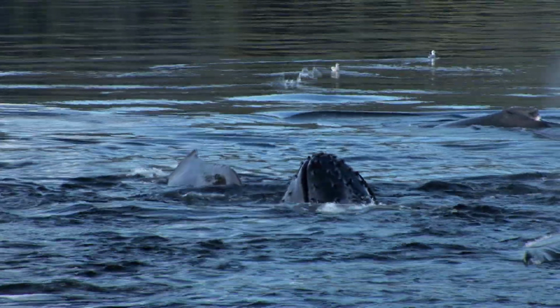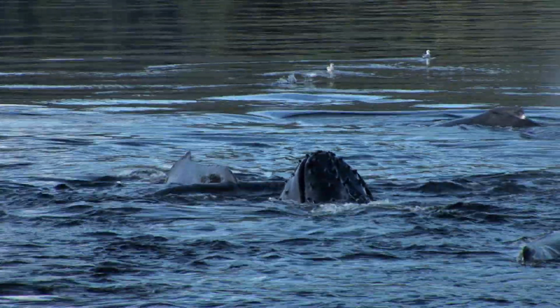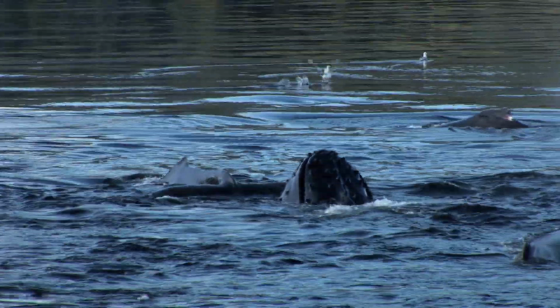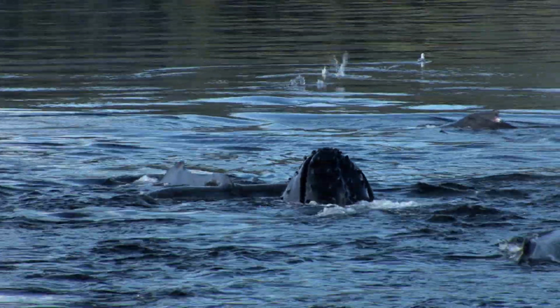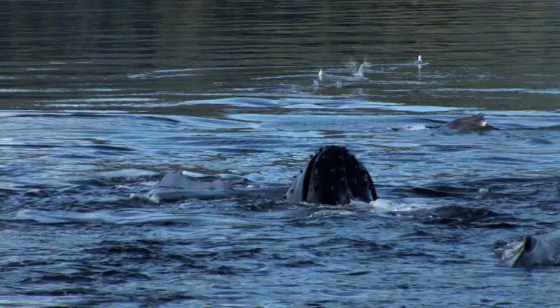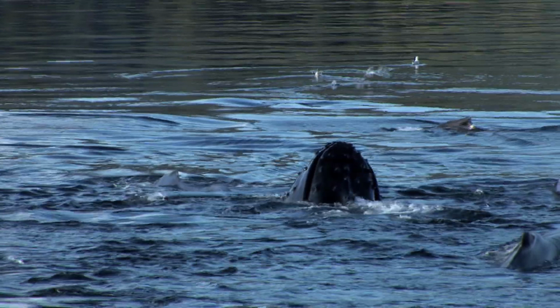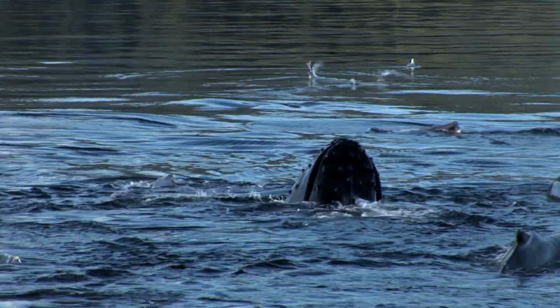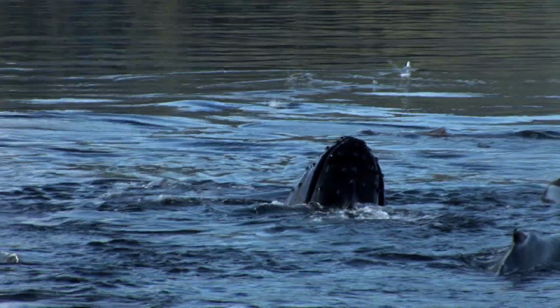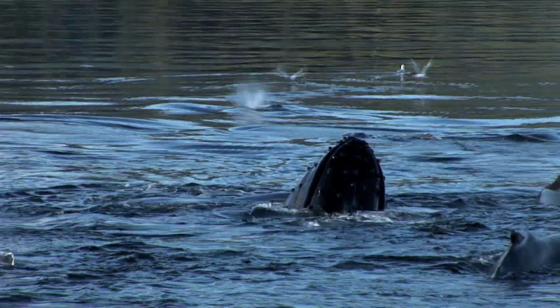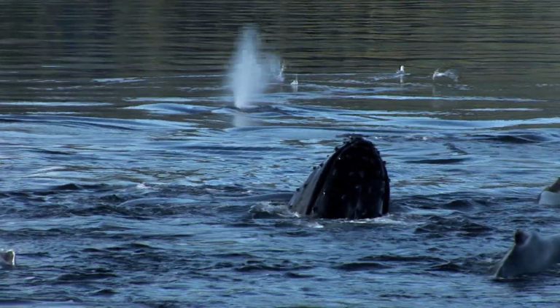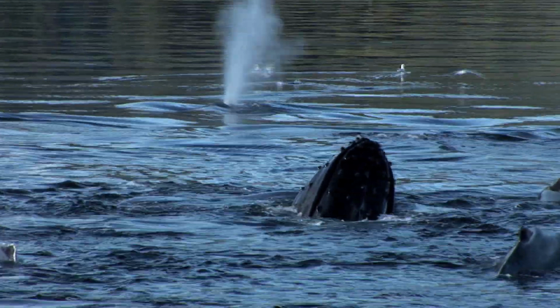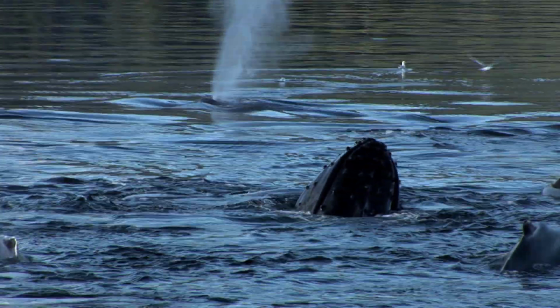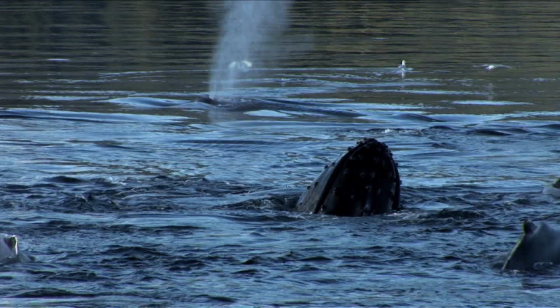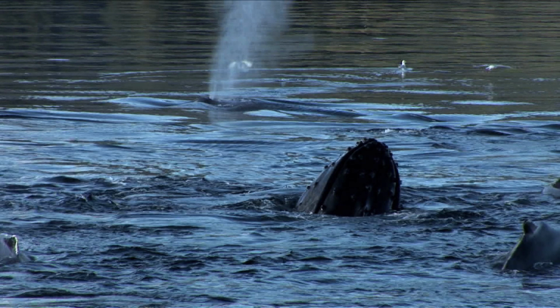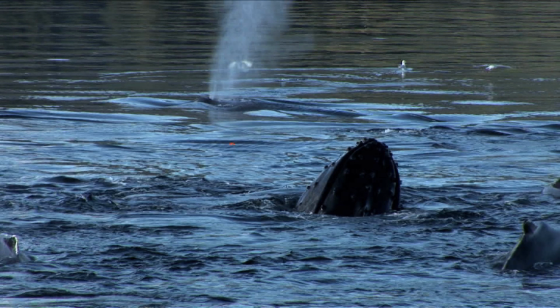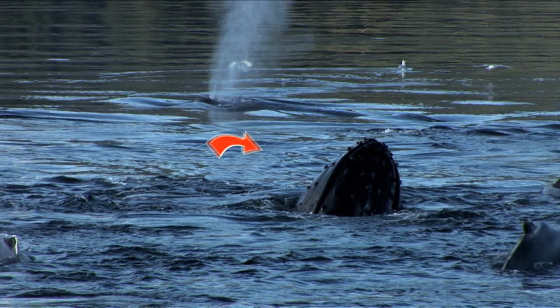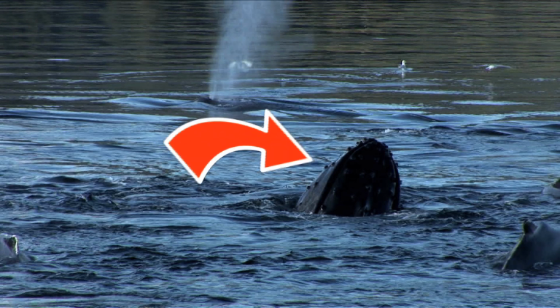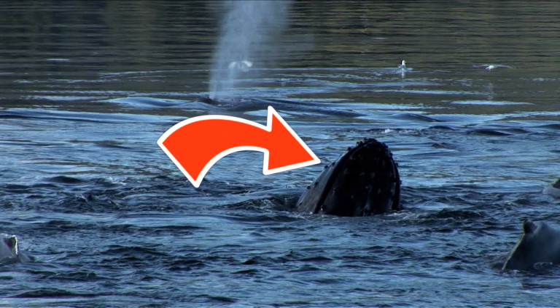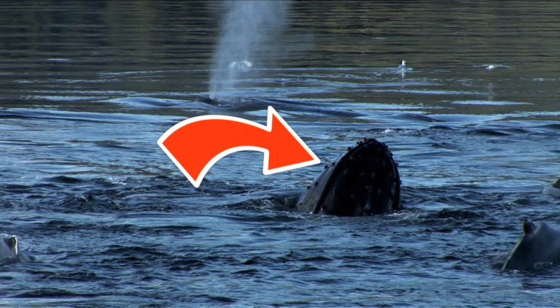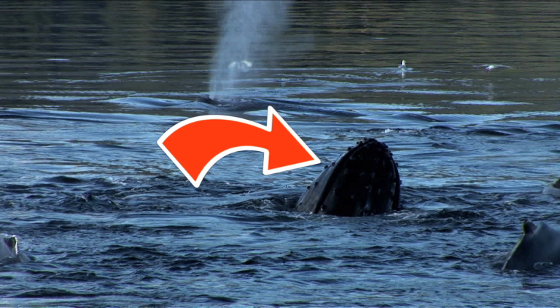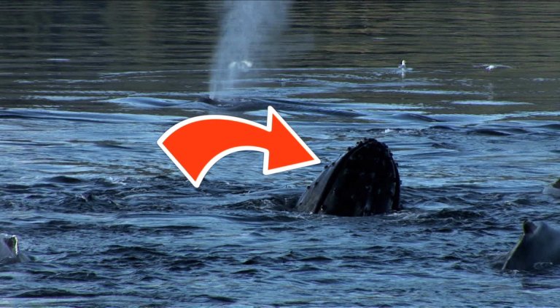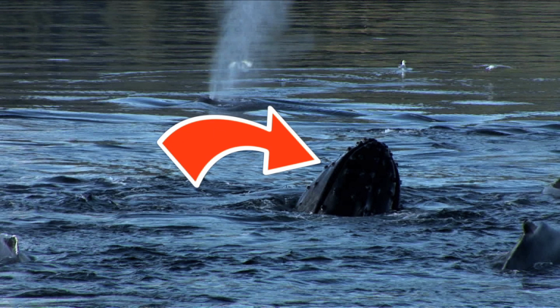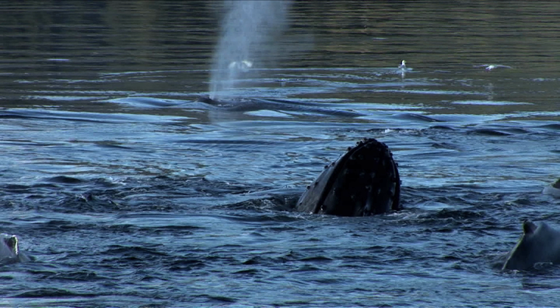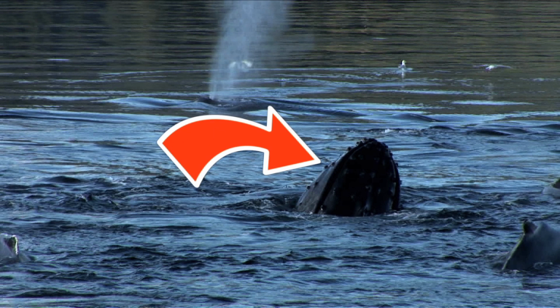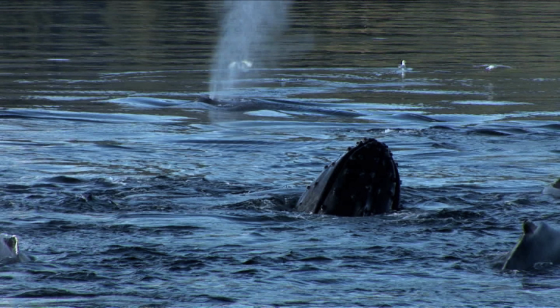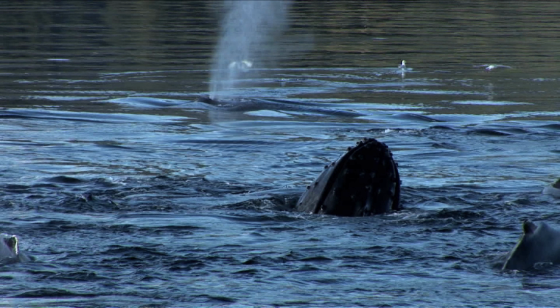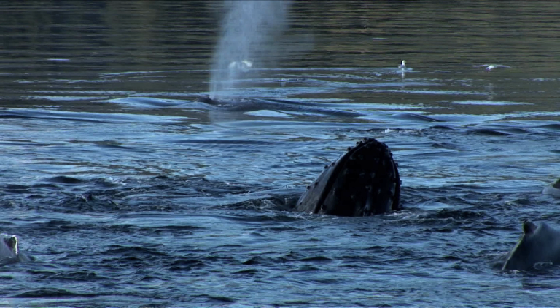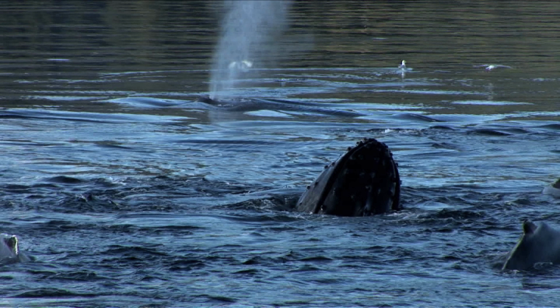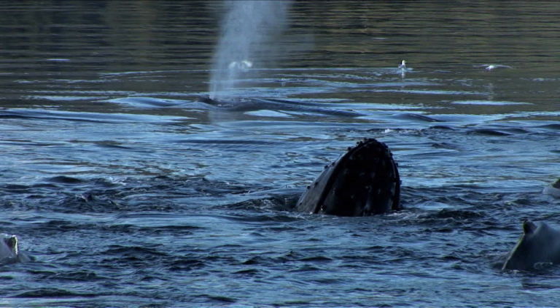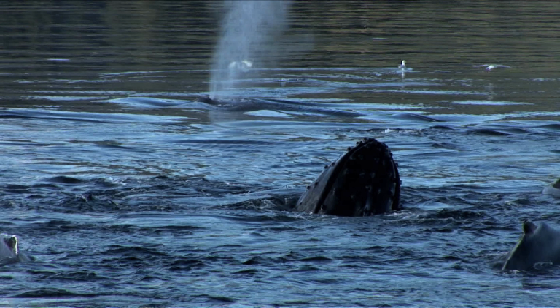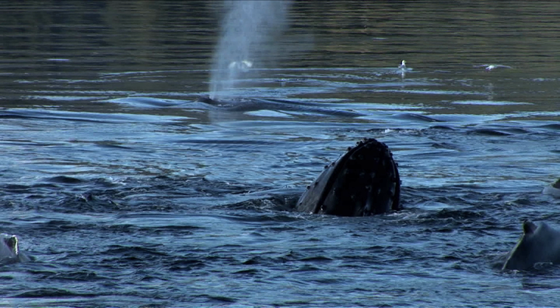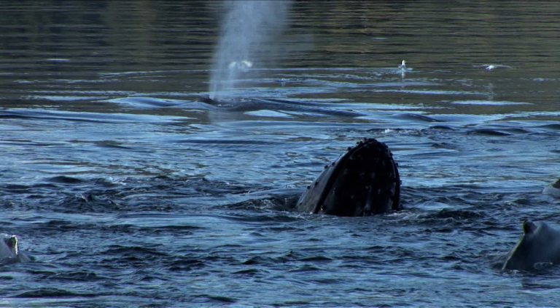As you can see, humpbacks are usually covered with little tubercles that hold their hair.